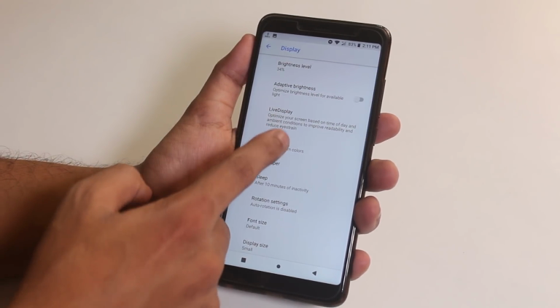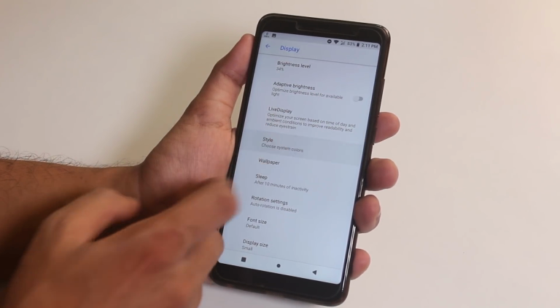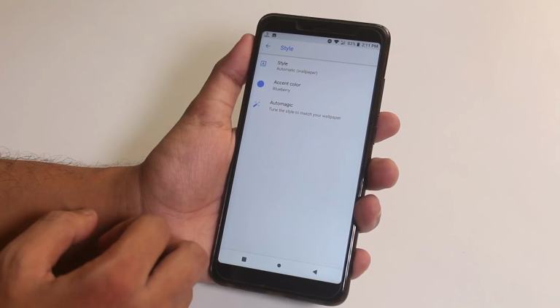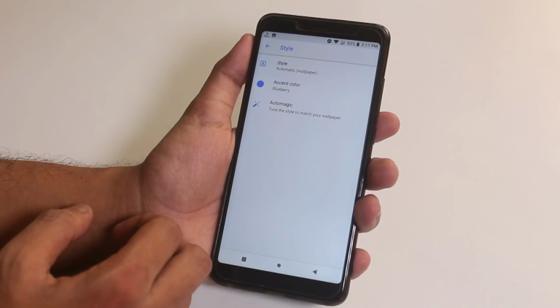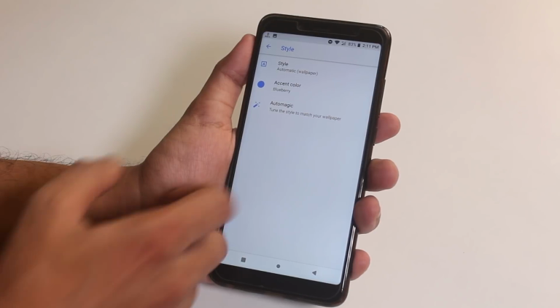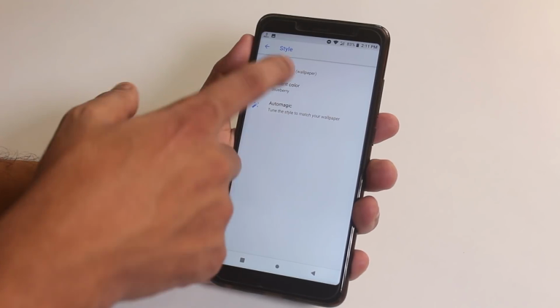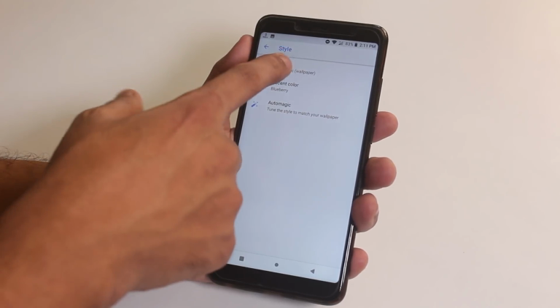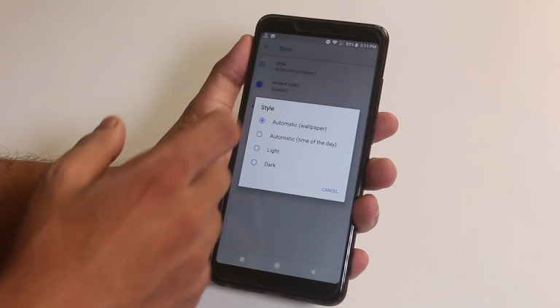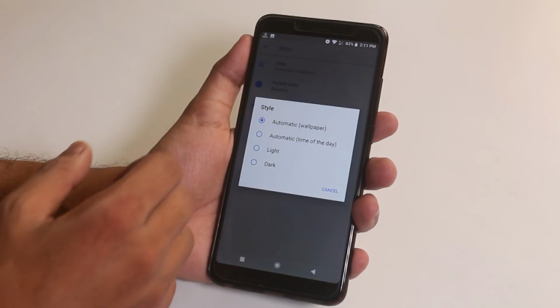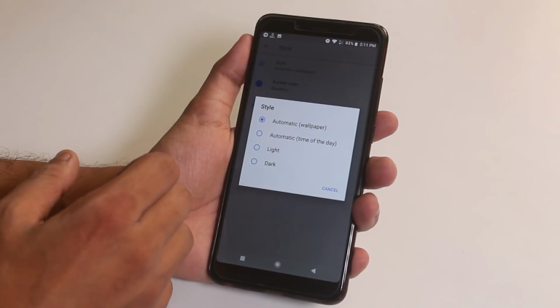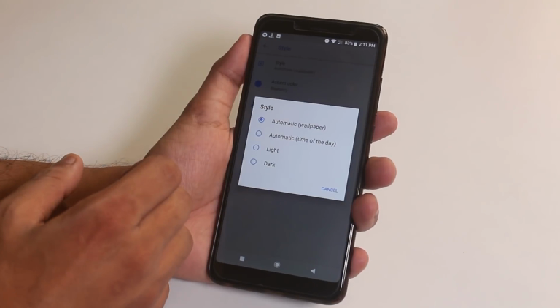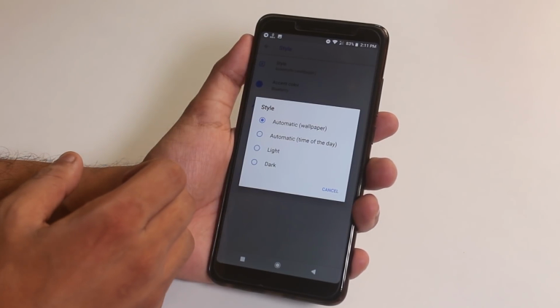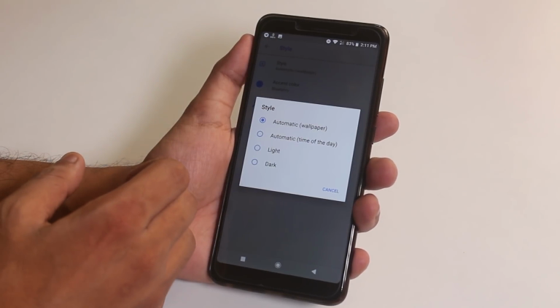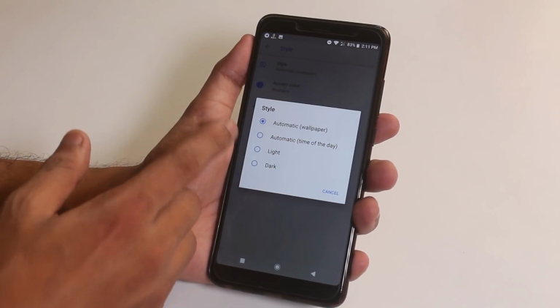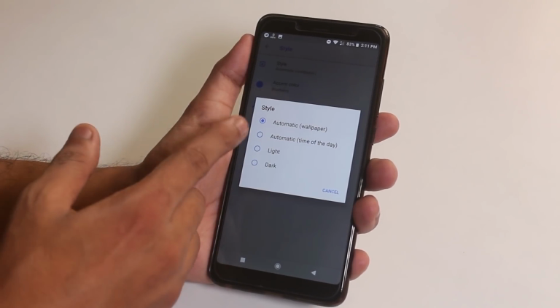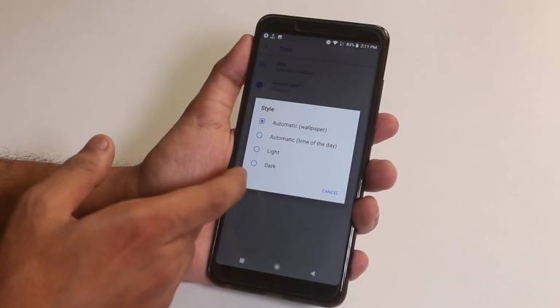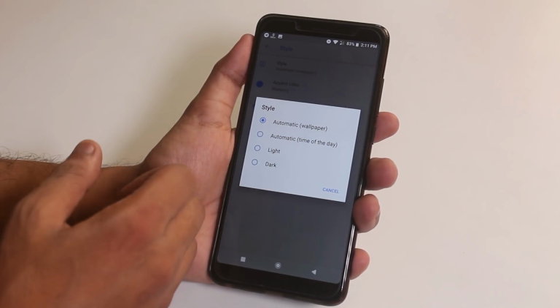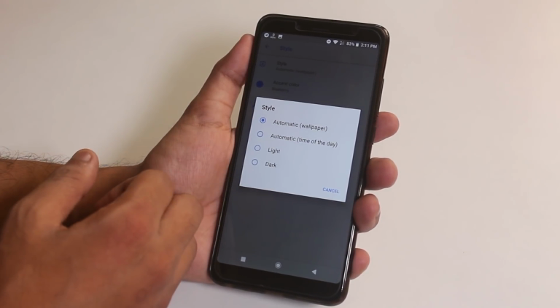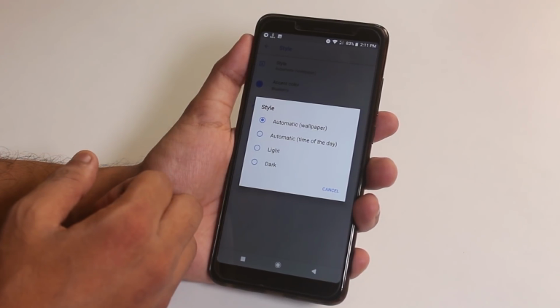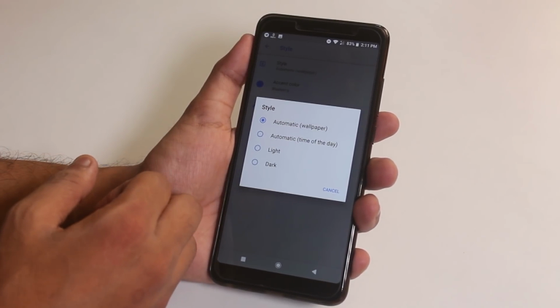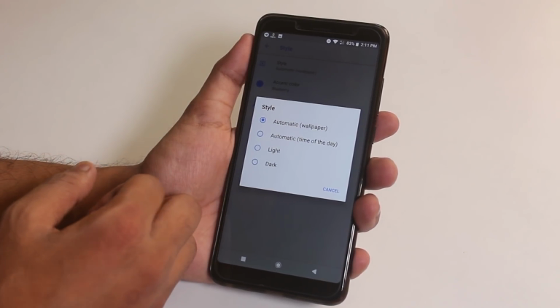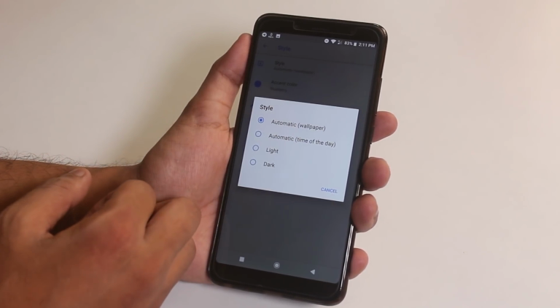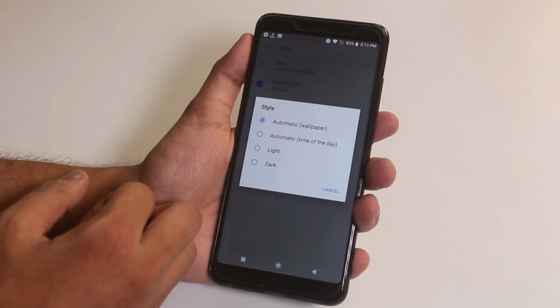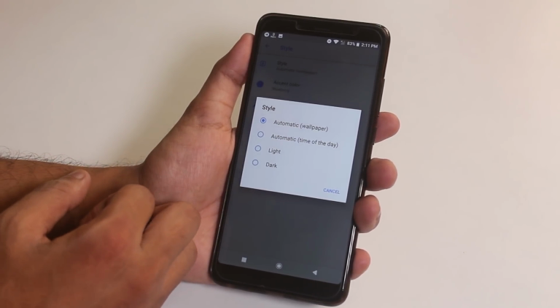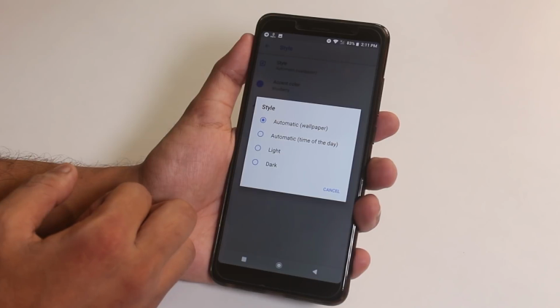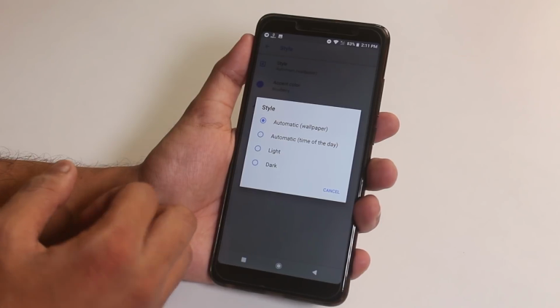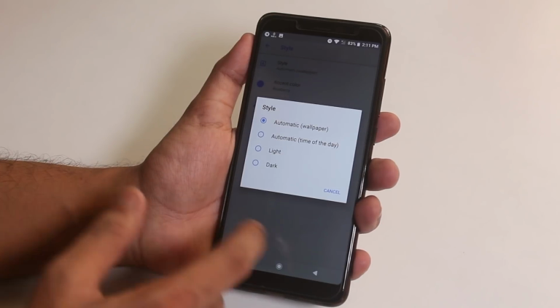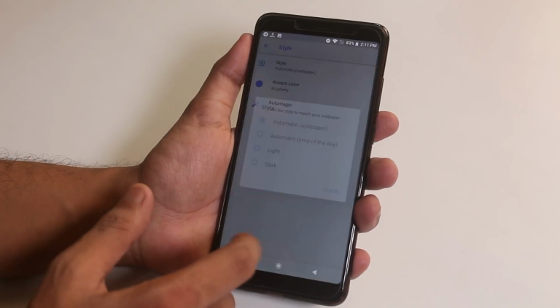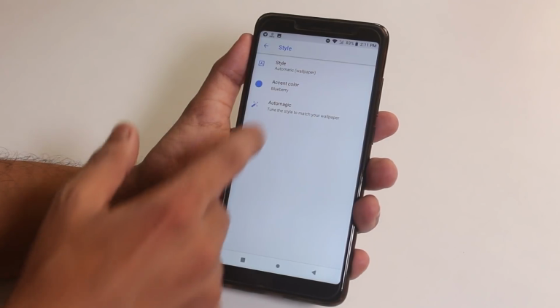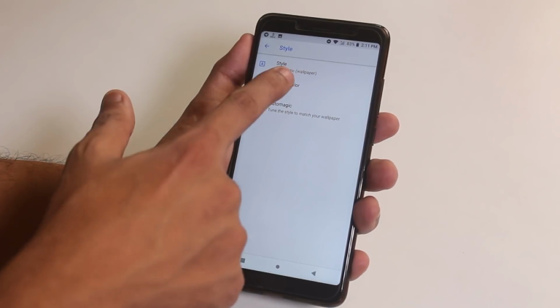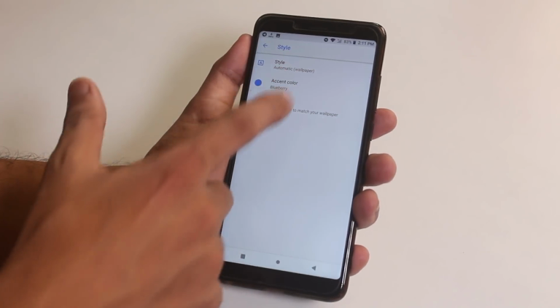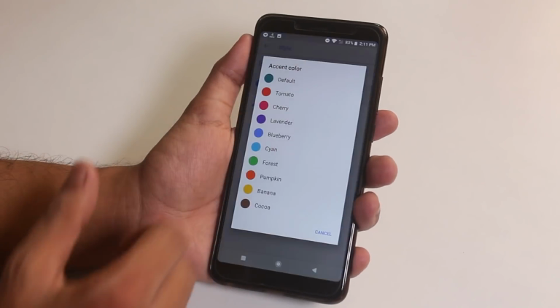Moving on to style. From here, you can change the whole UI color to look dark or light and you get these many accent color options.